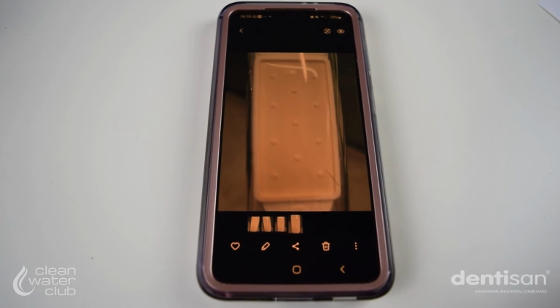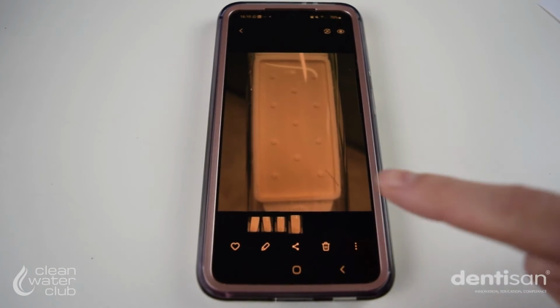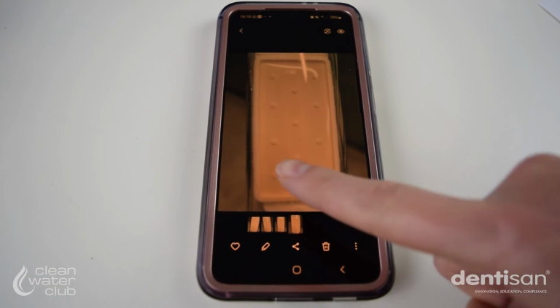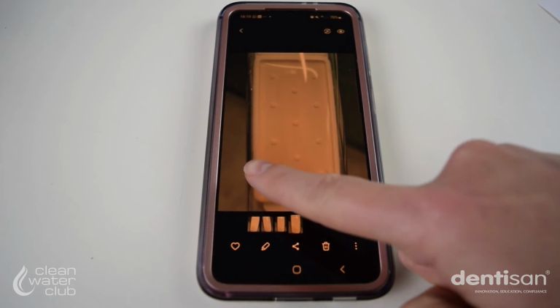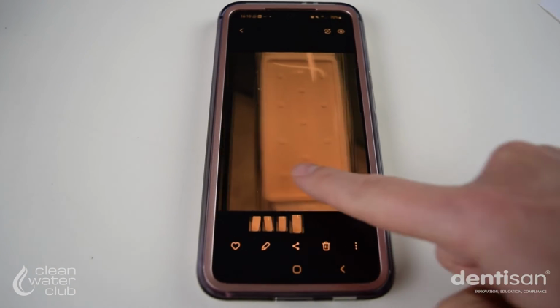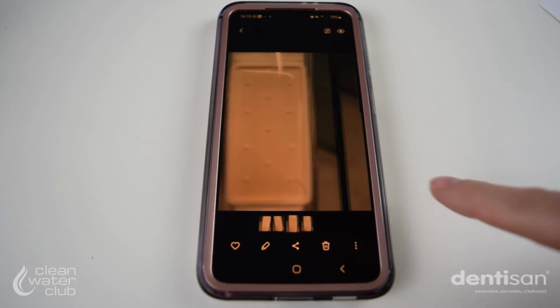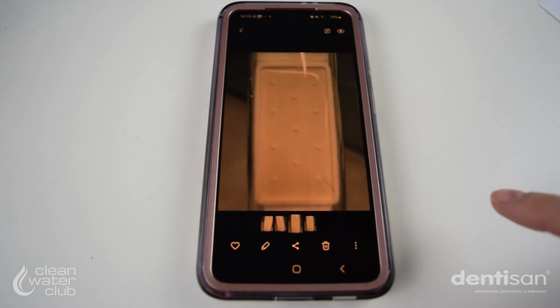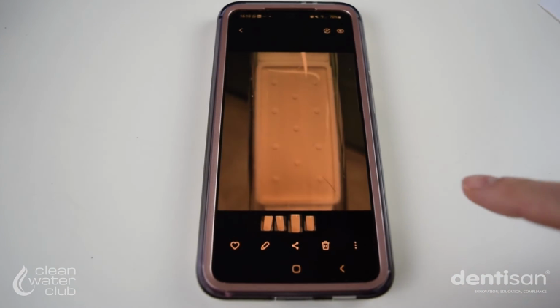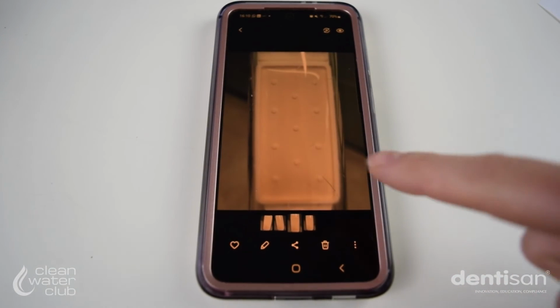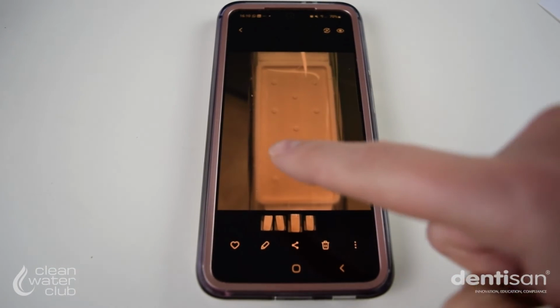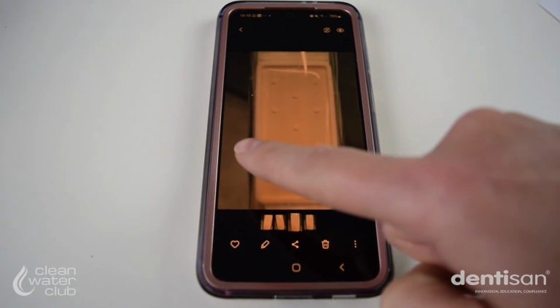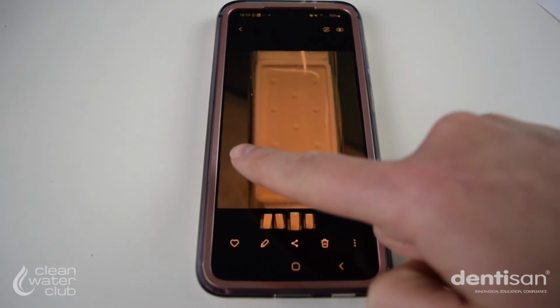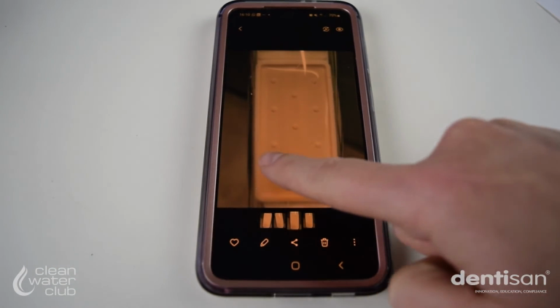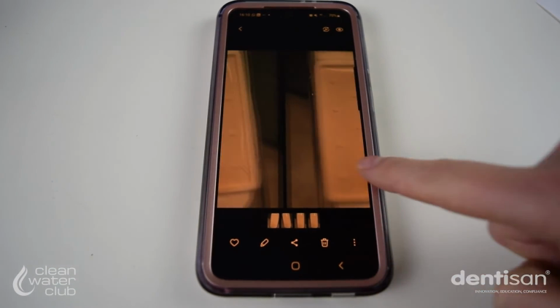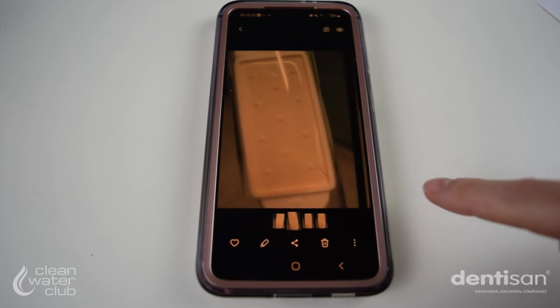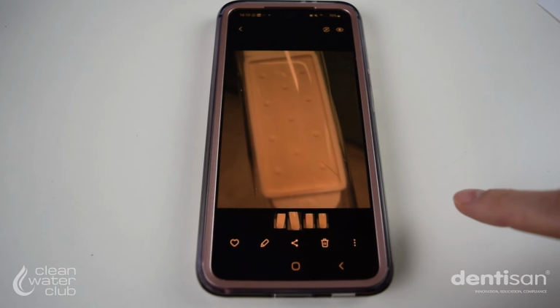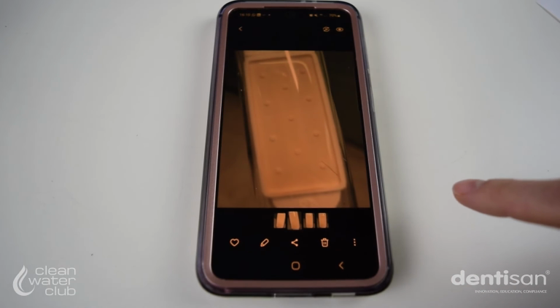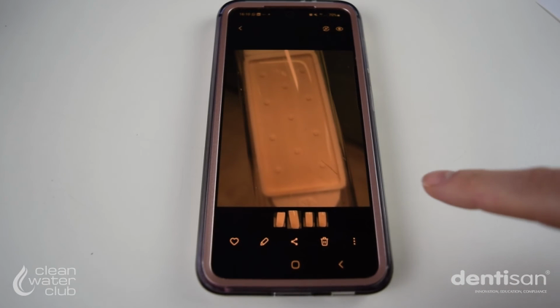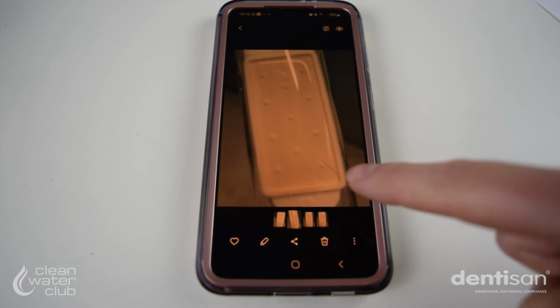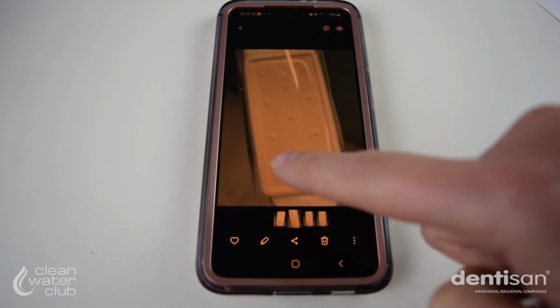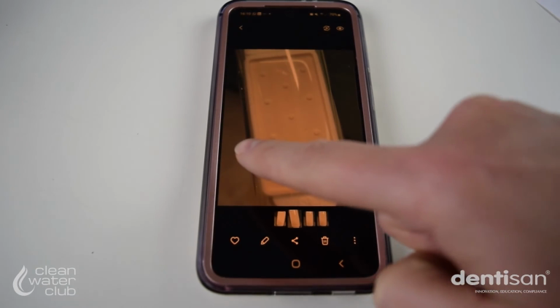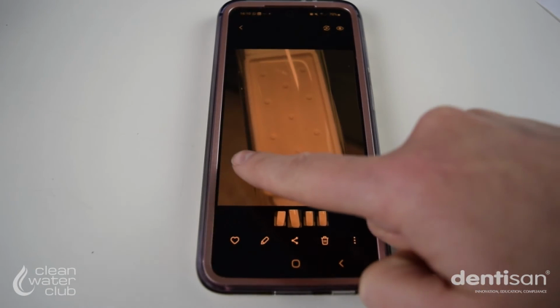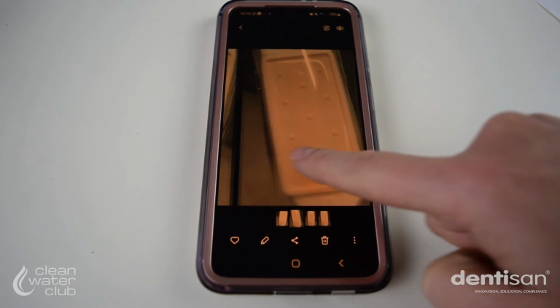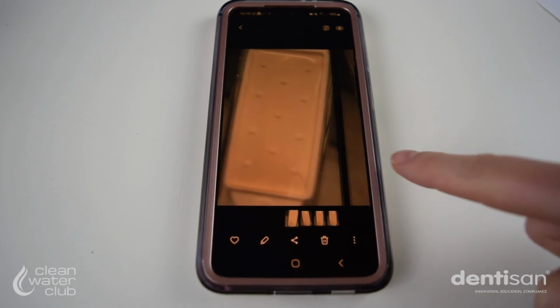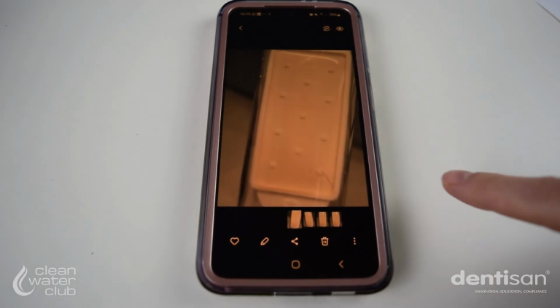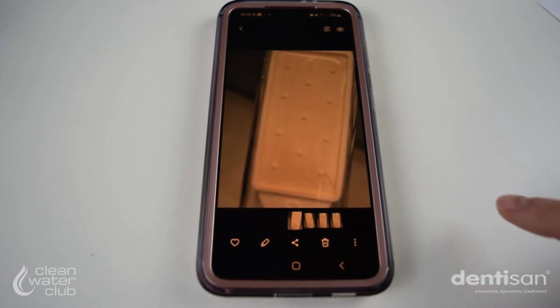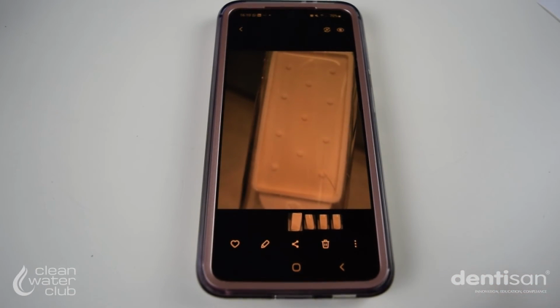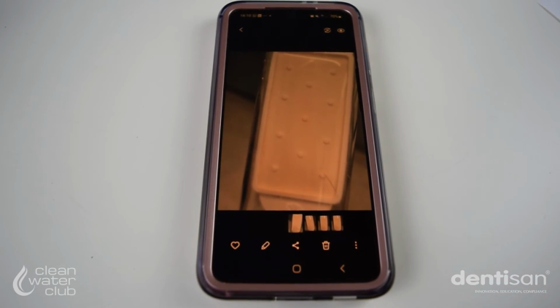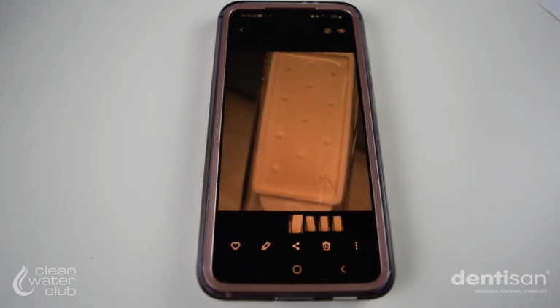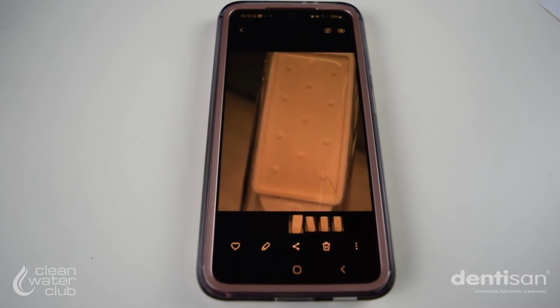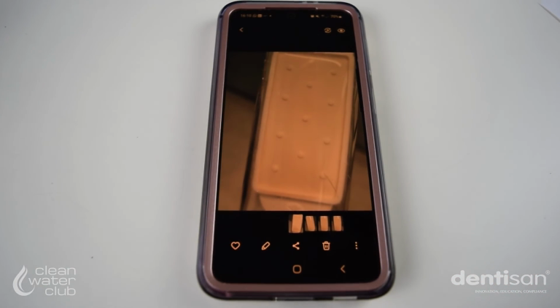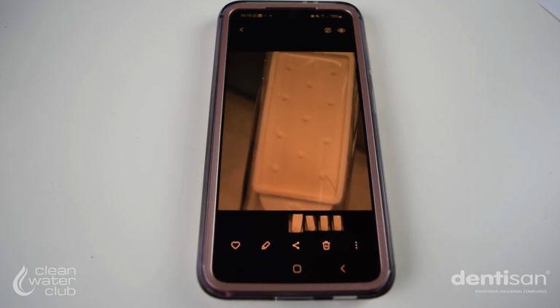Once the set of clear images have been taken, you're ready to upload them to the Dentizan Clean Water Club portal.